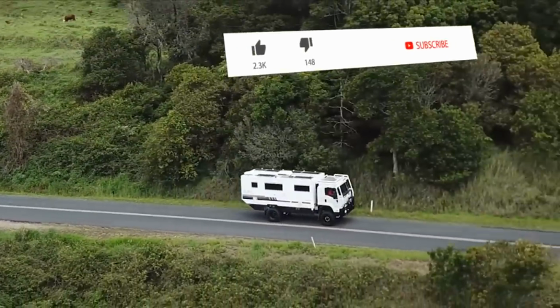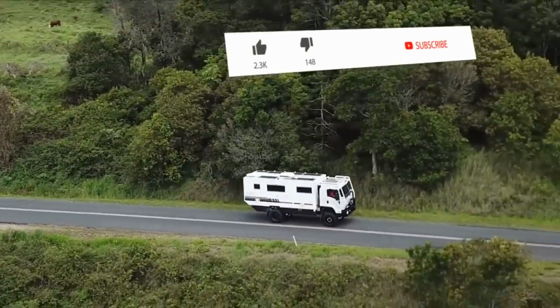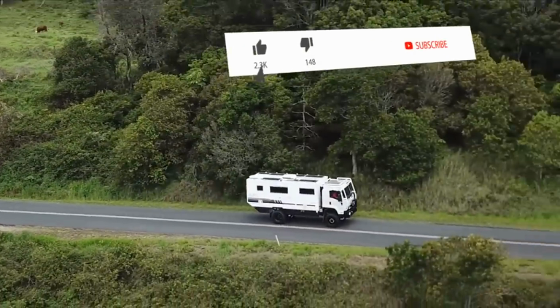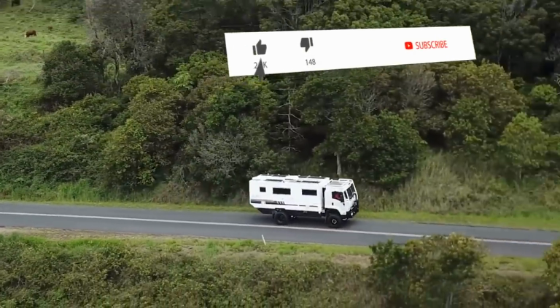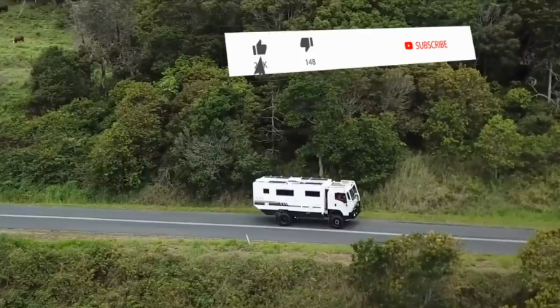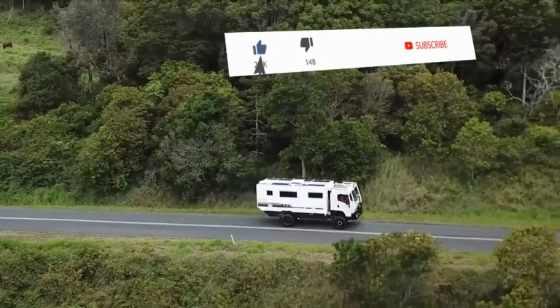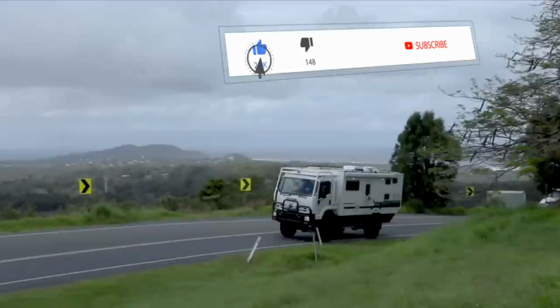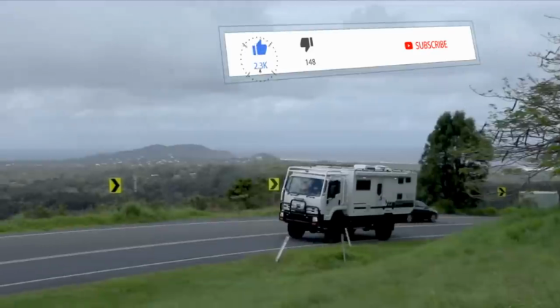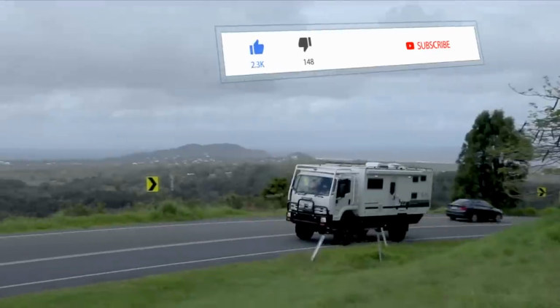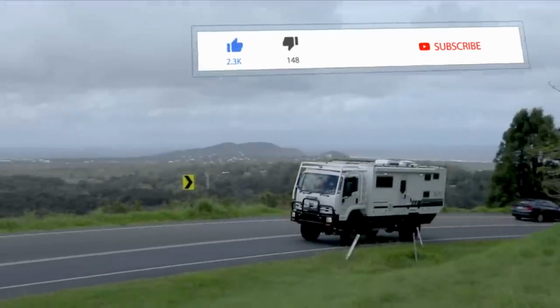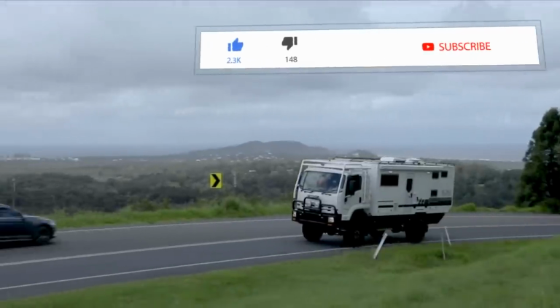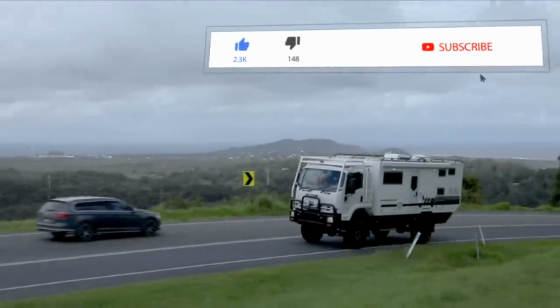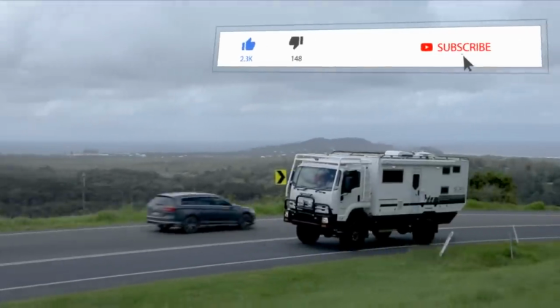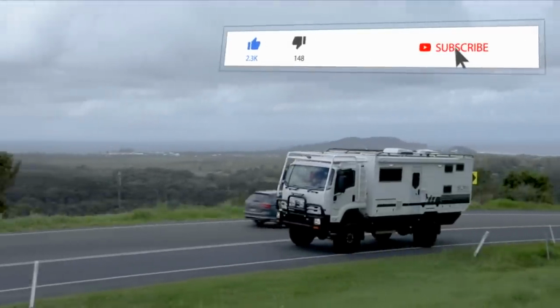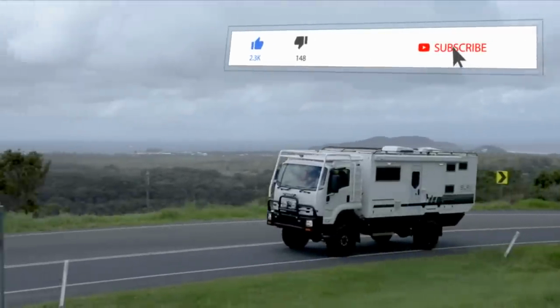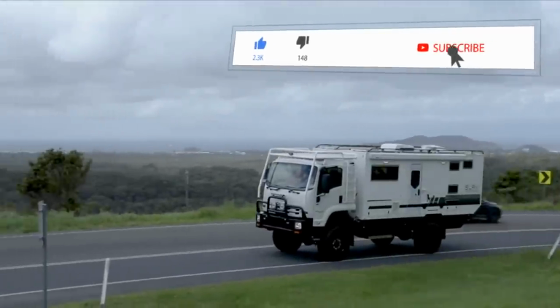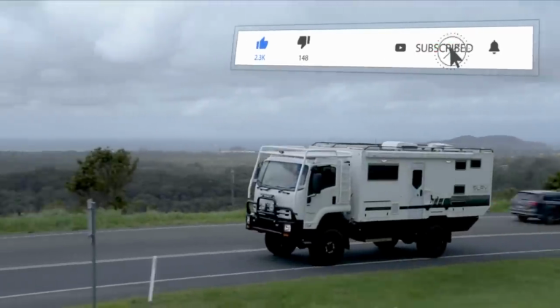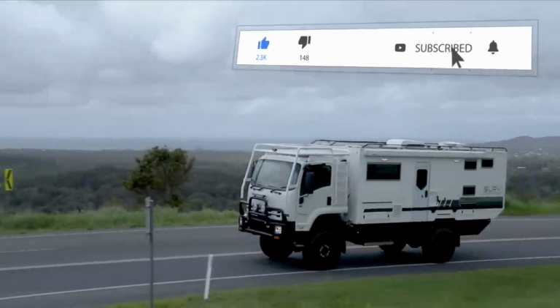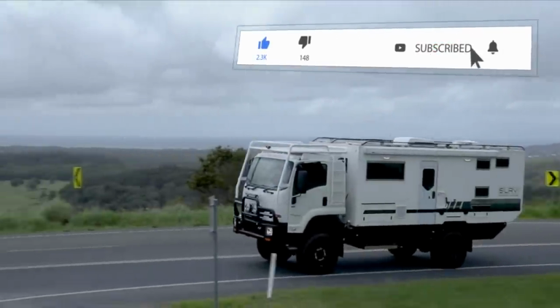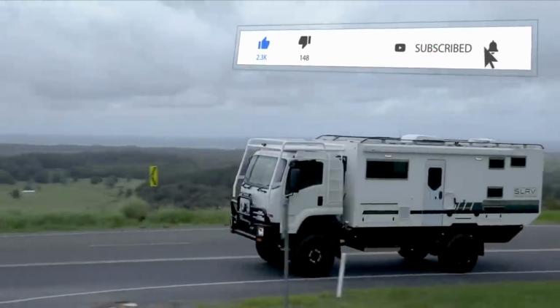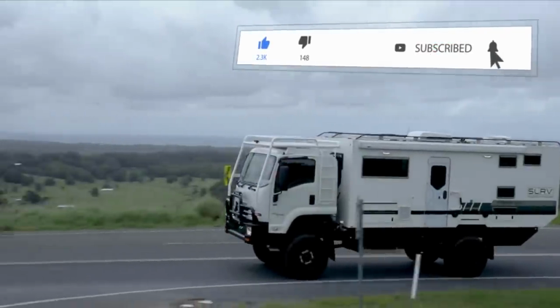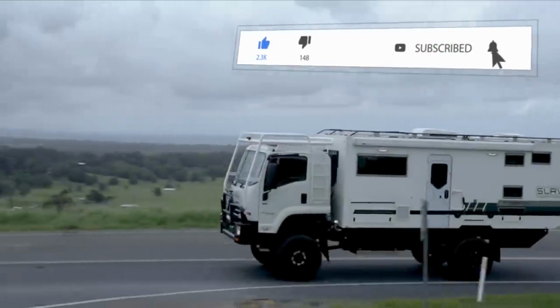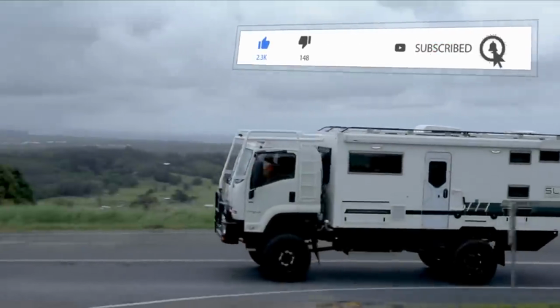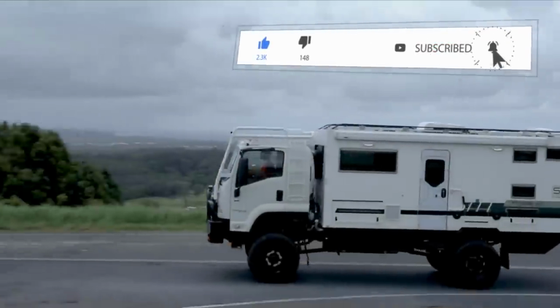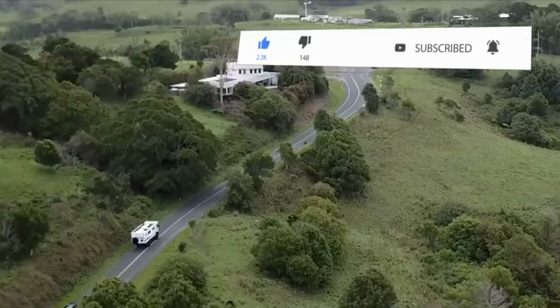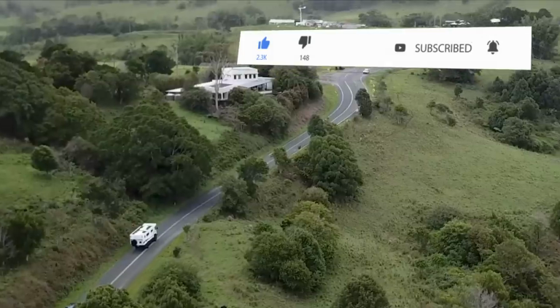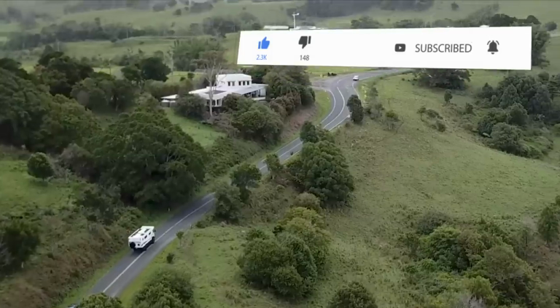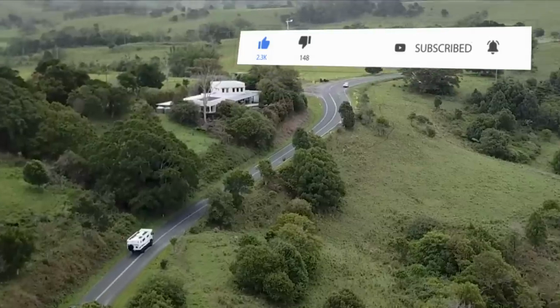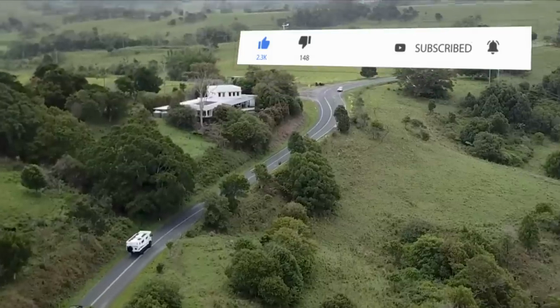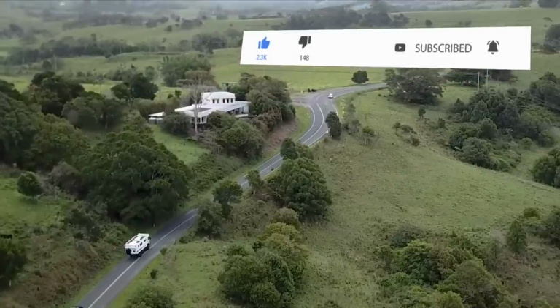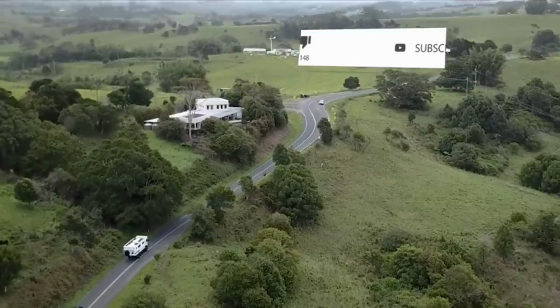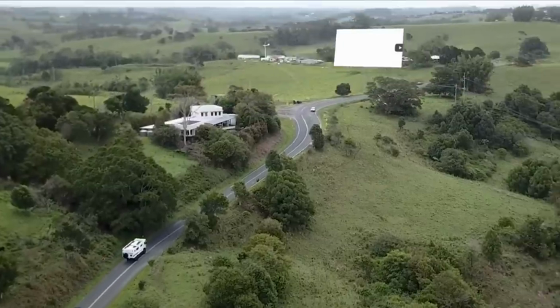Before we show you our number one pick, don't forget to comment down below and let us know which one of these campers was your favorite.